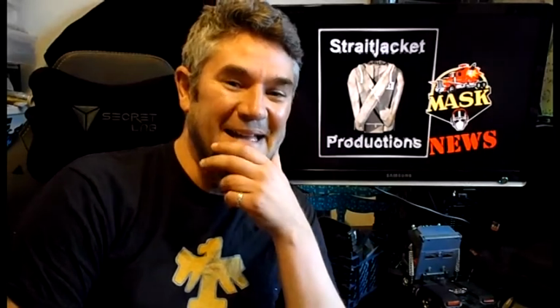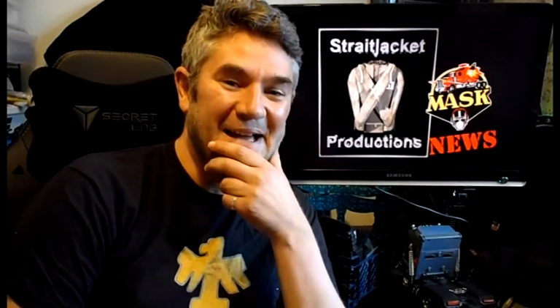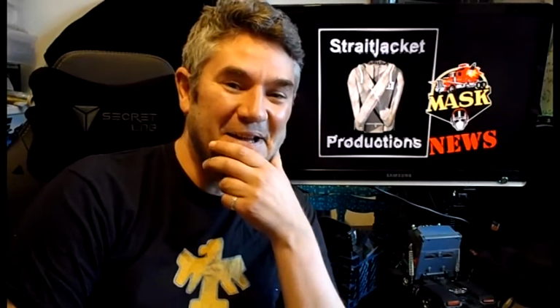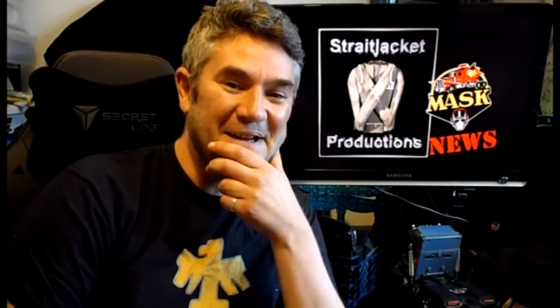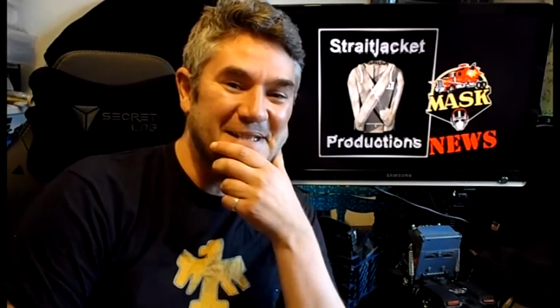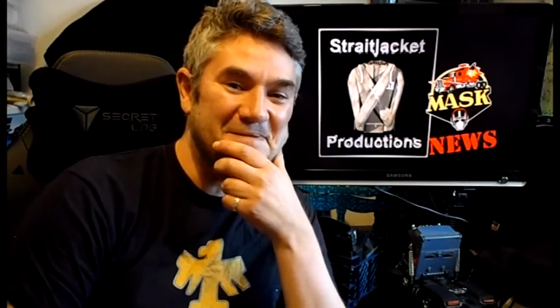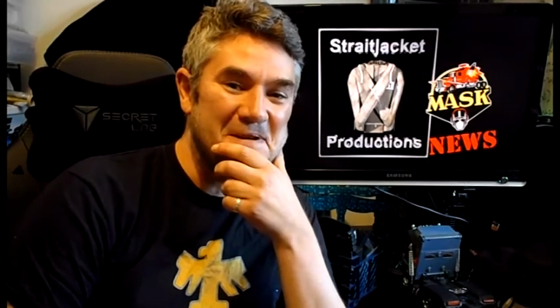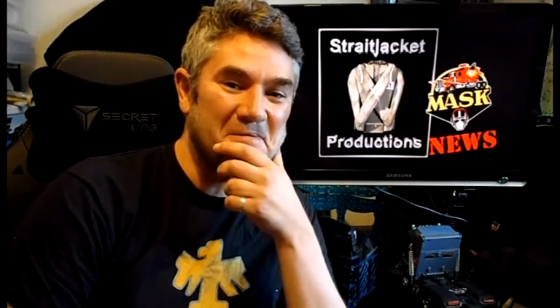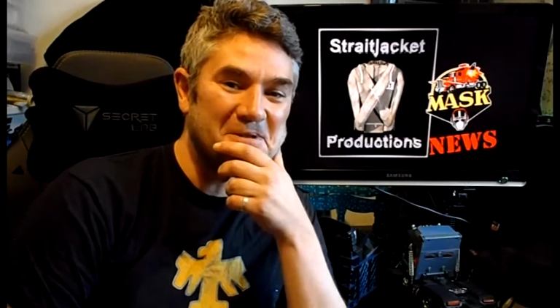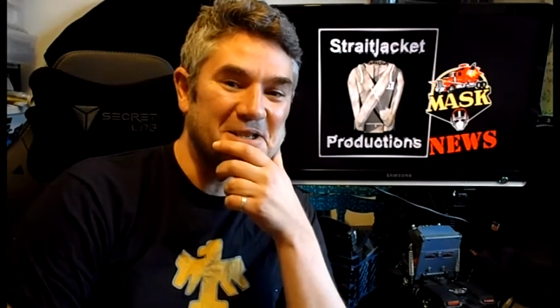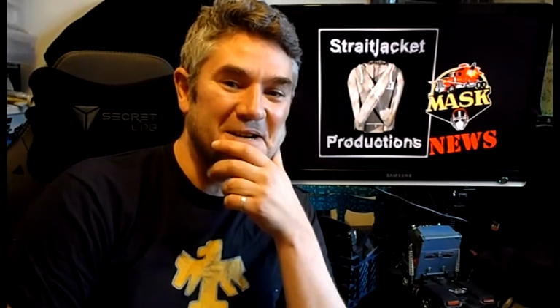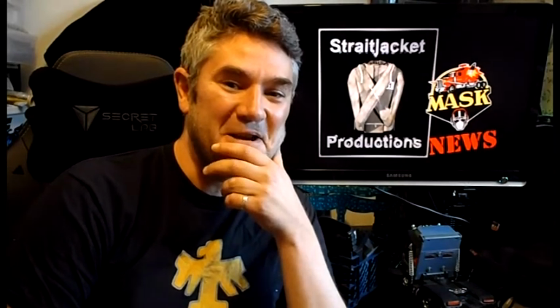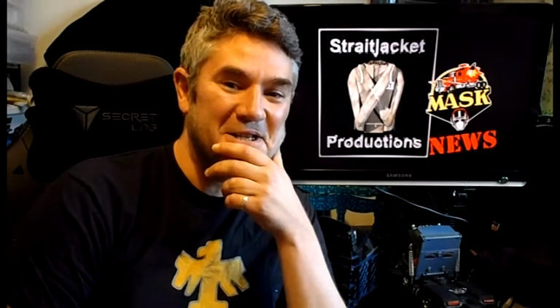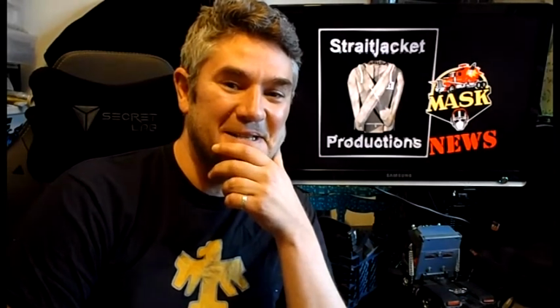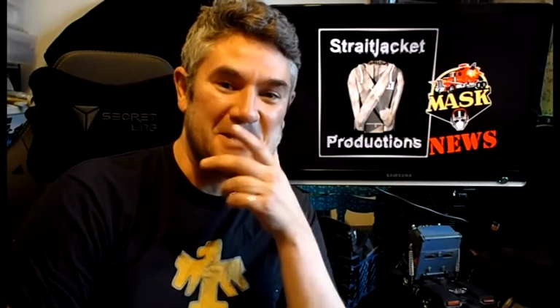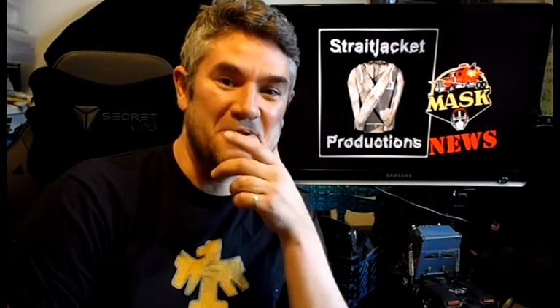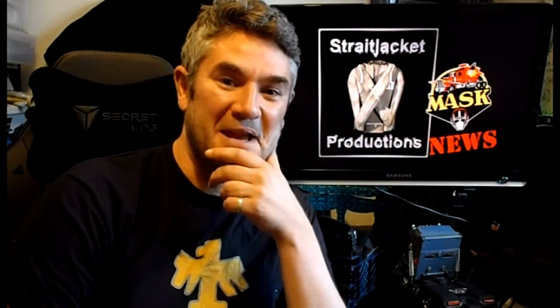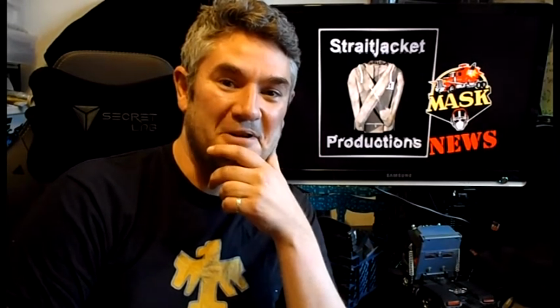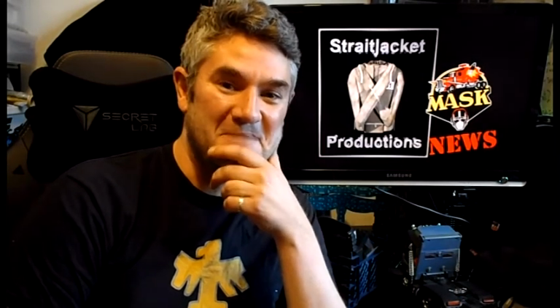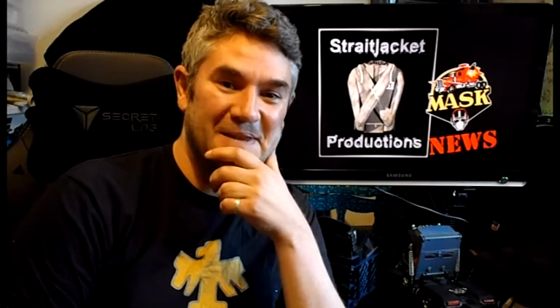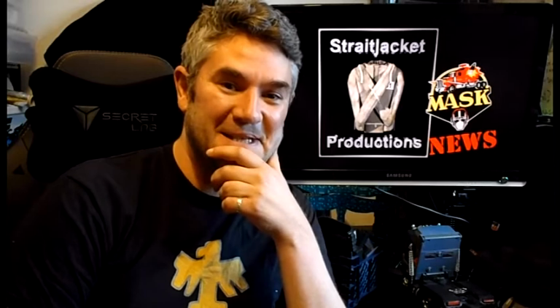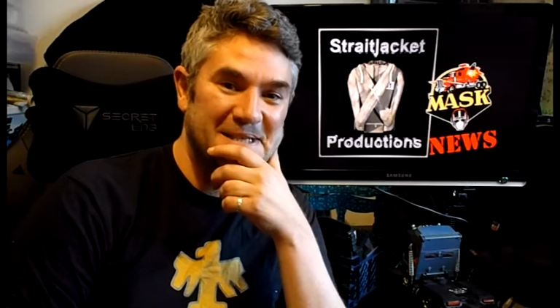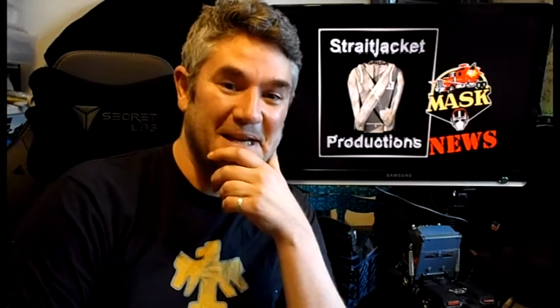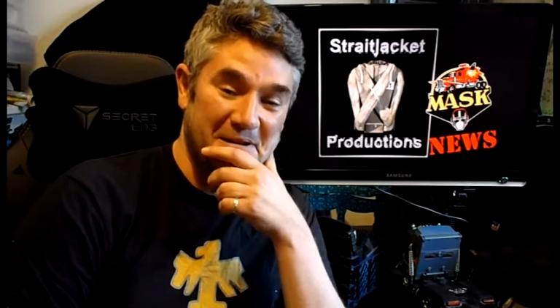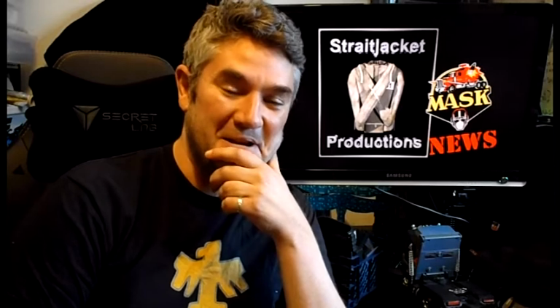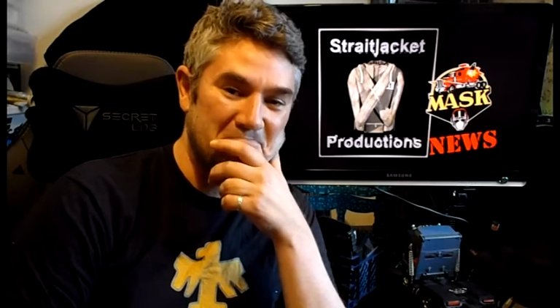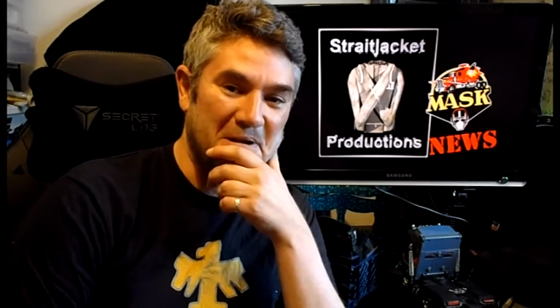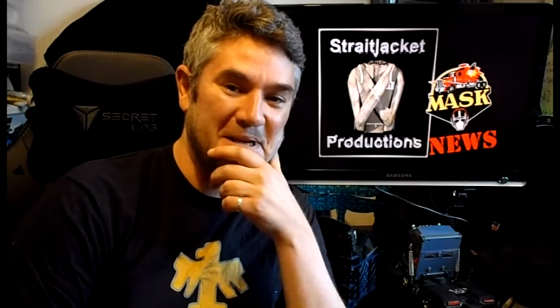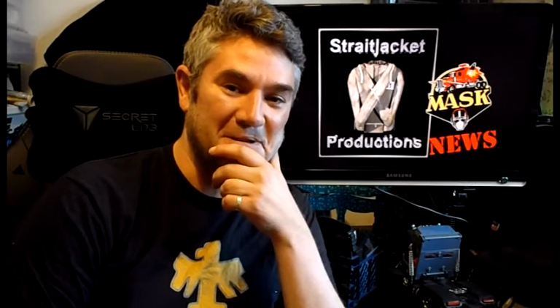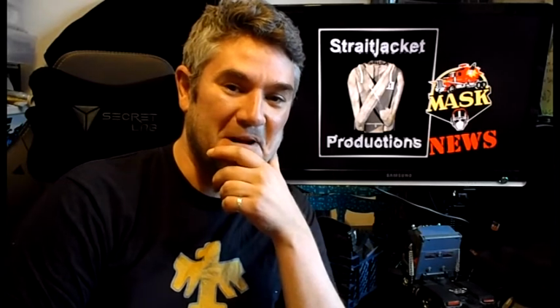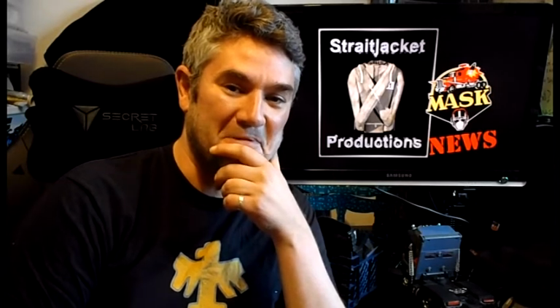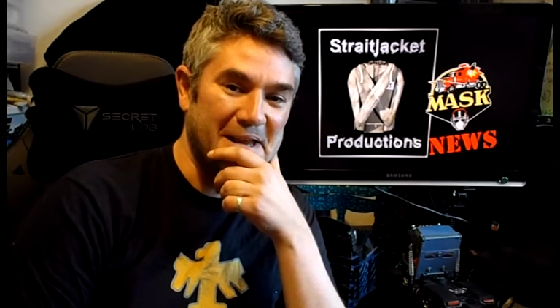Hi guys, this is Phil from Straightjacket Productions. You're in the Geek Room and this is another Mask Ultimate Upgrade kit.